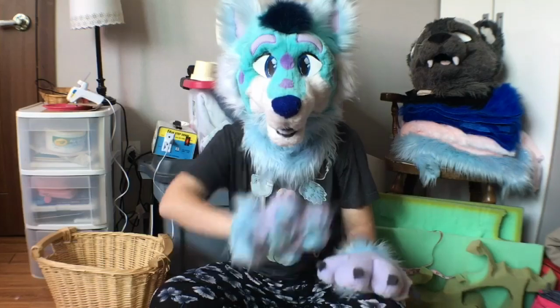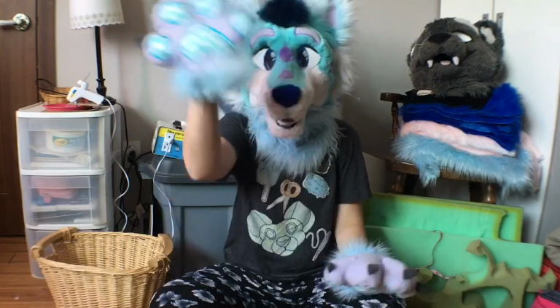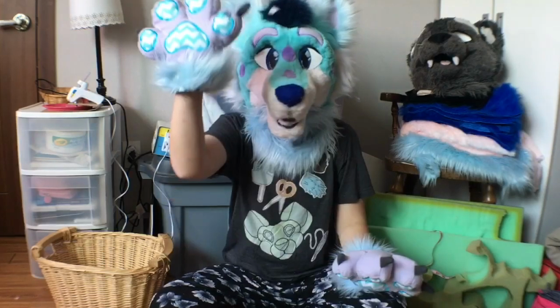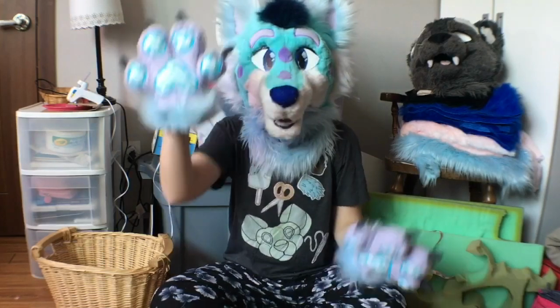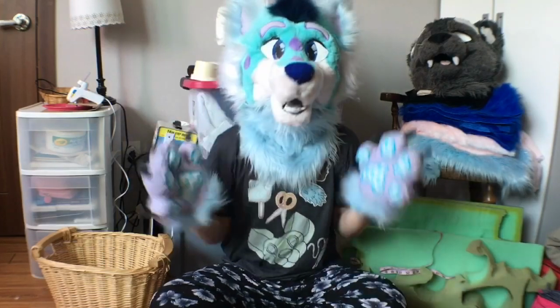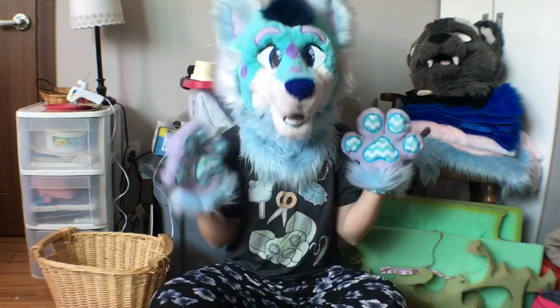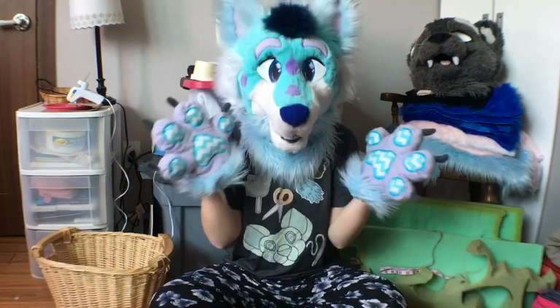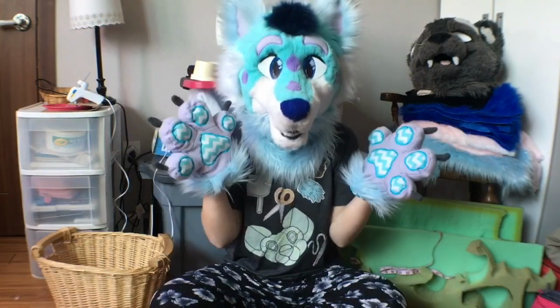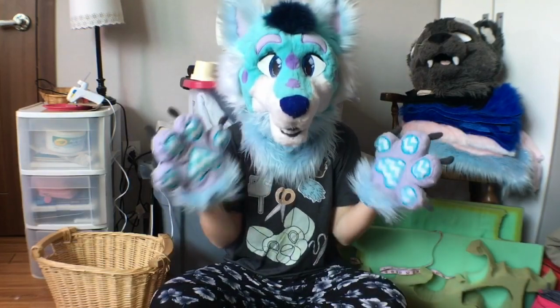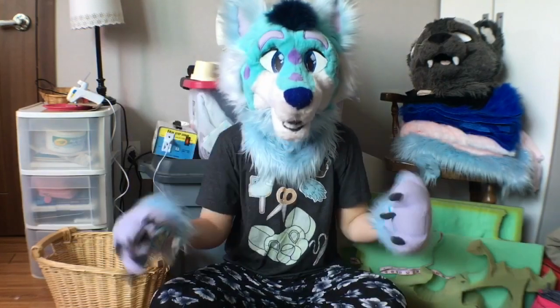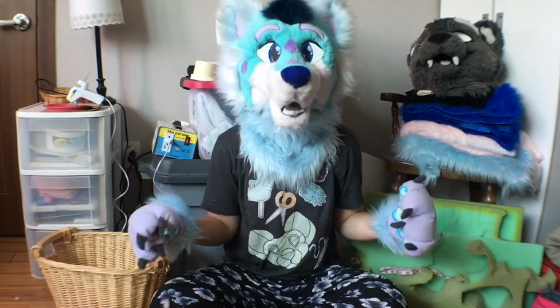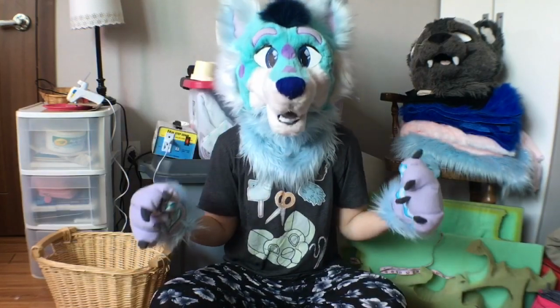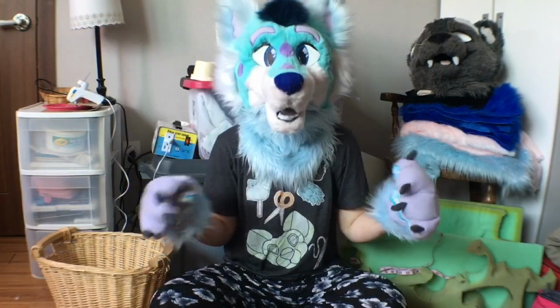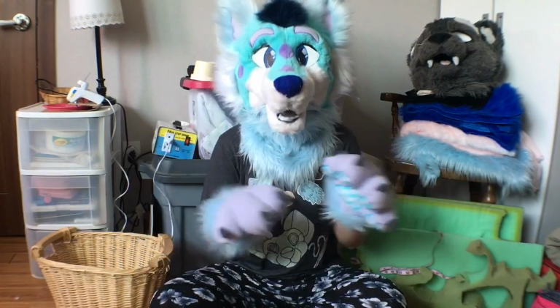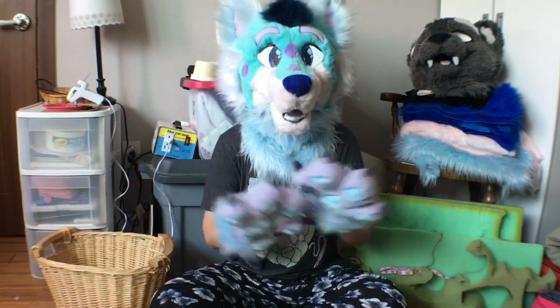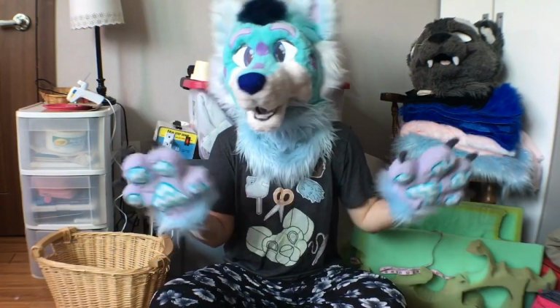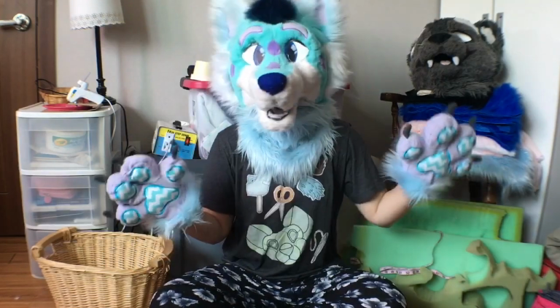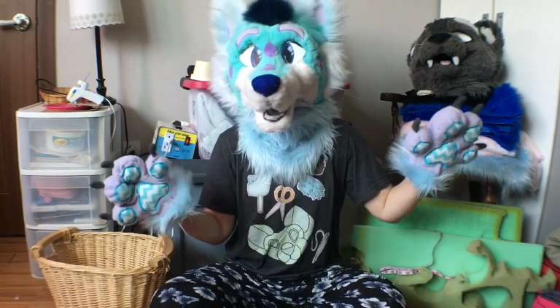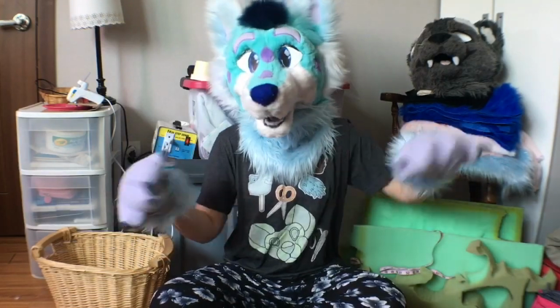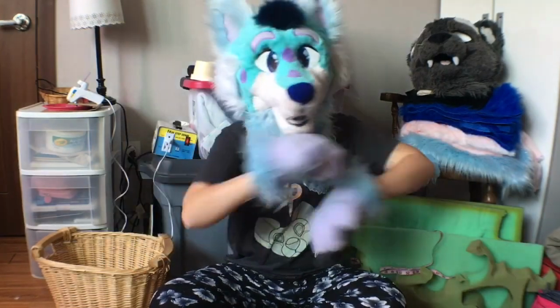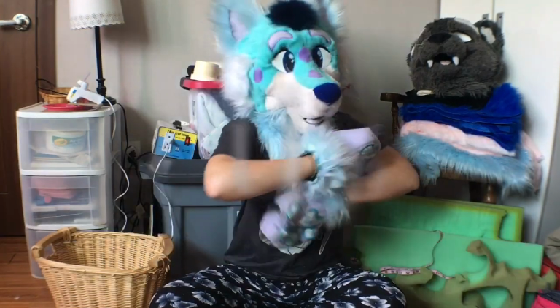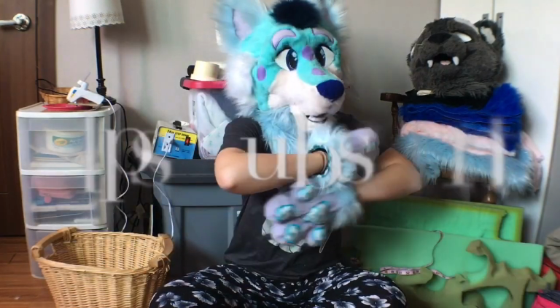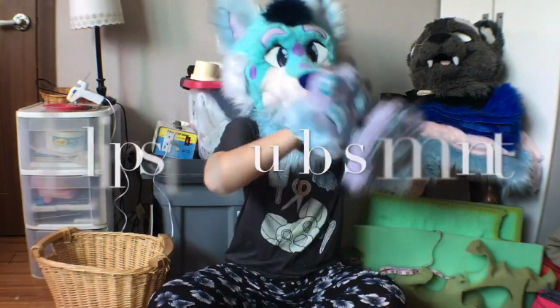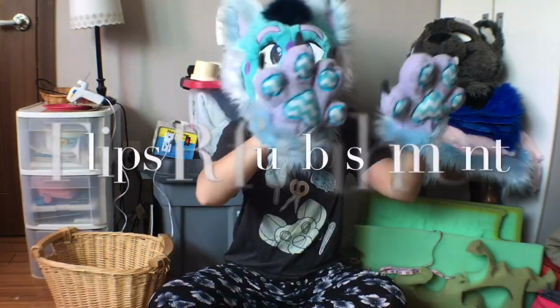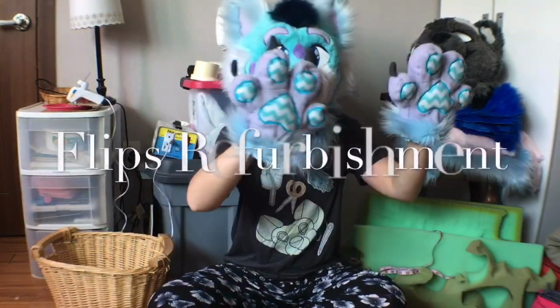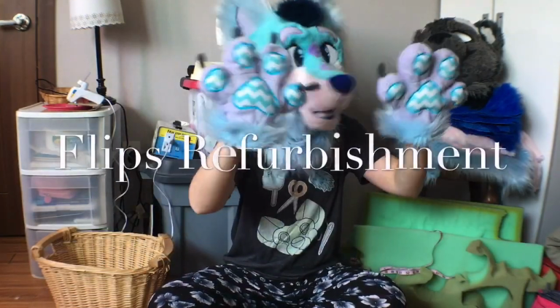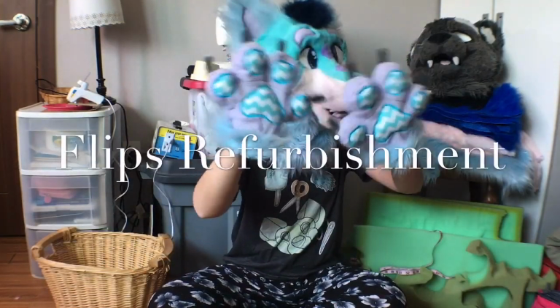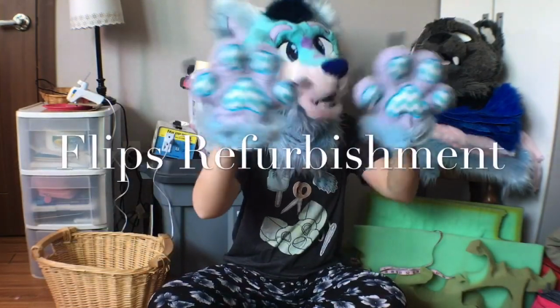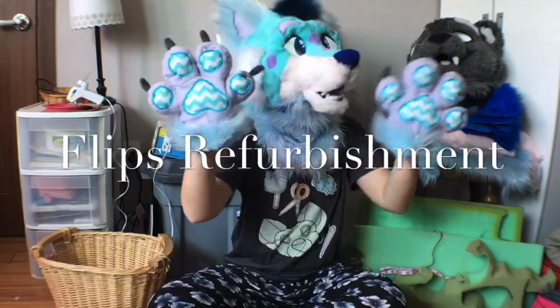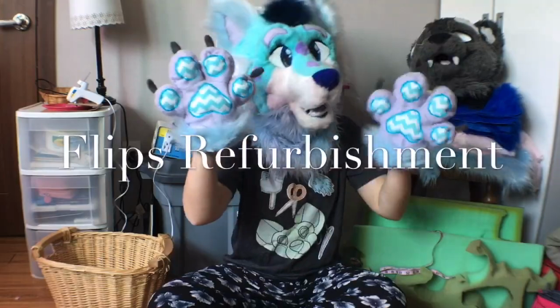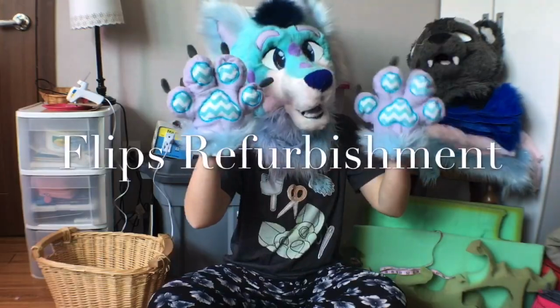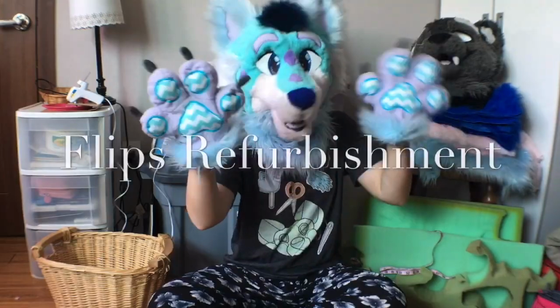Hey everybody, it's Ryland and welcome back to another episode of The Lips Refurbishment.